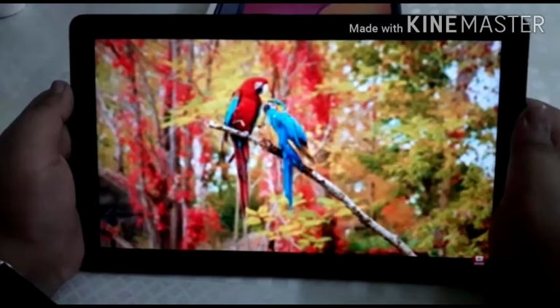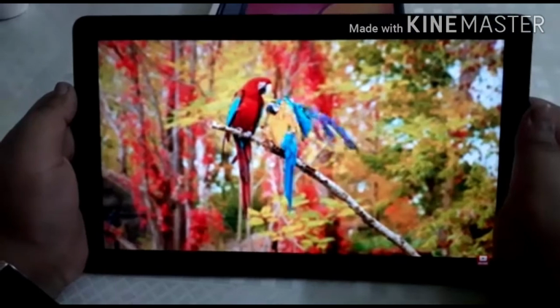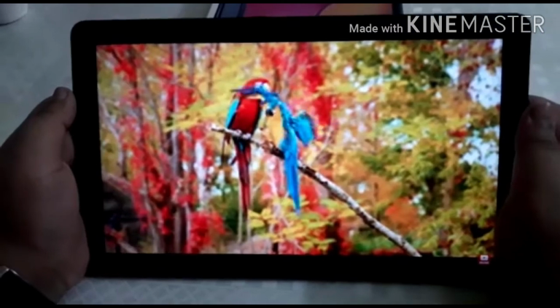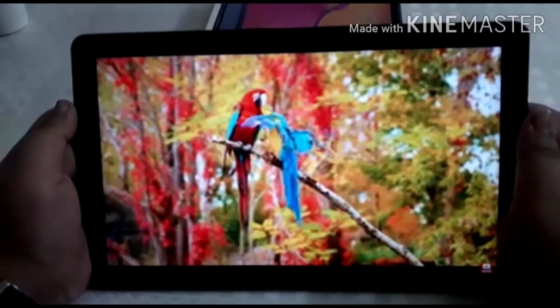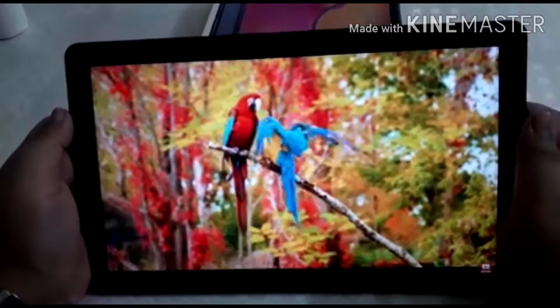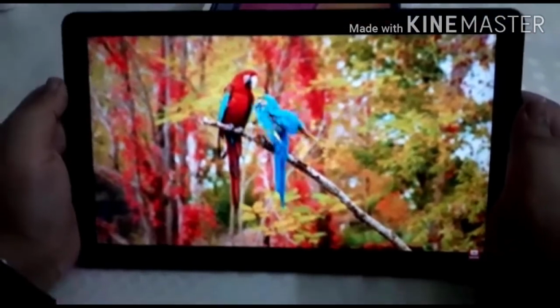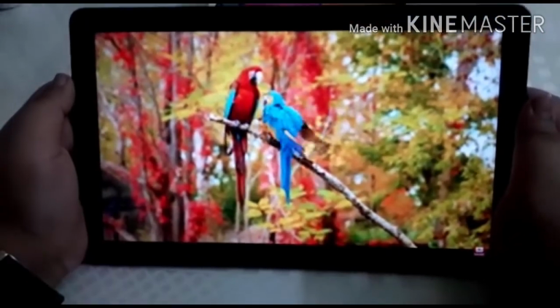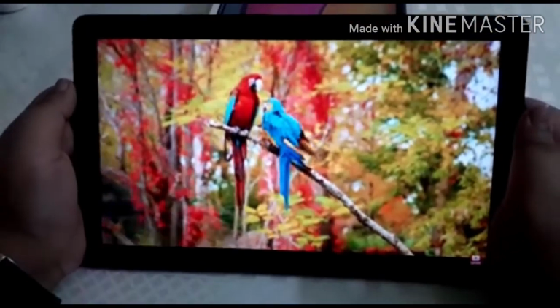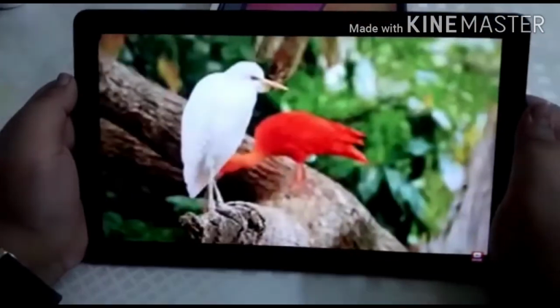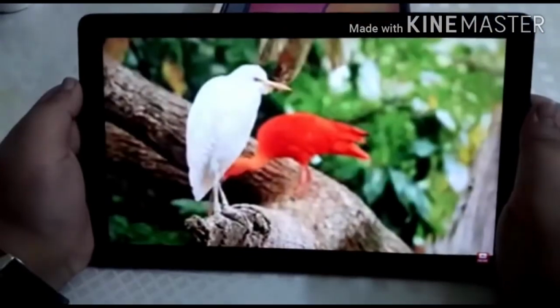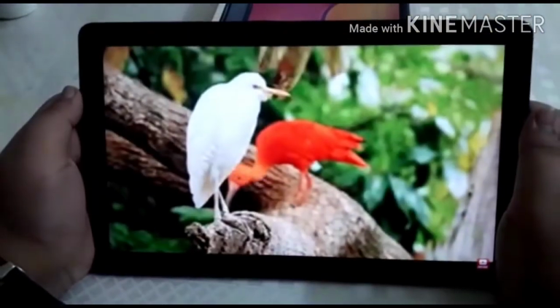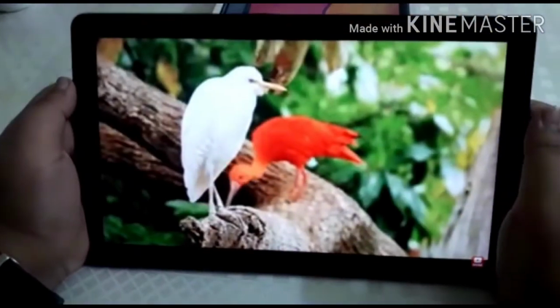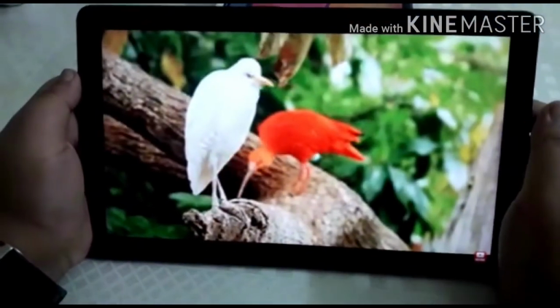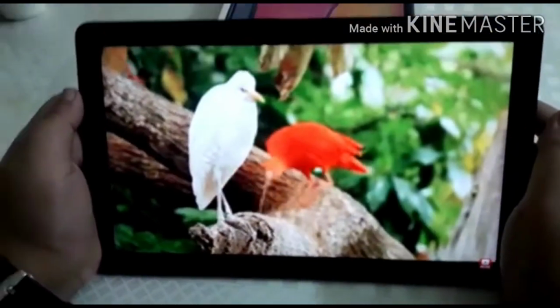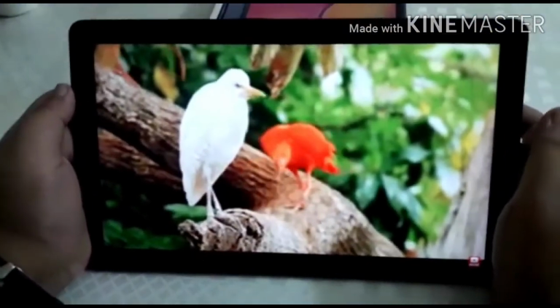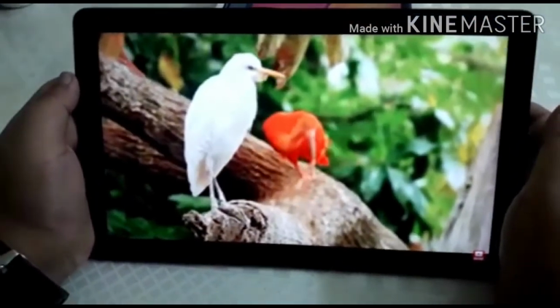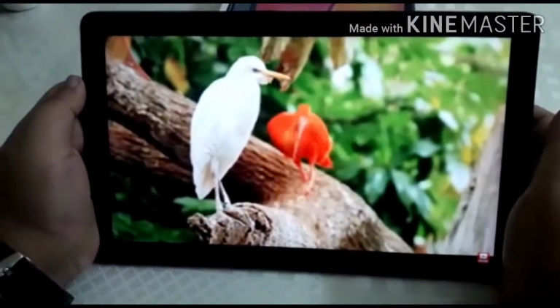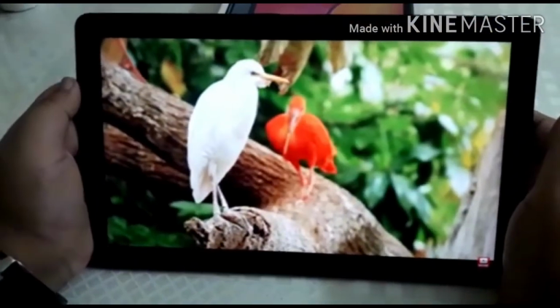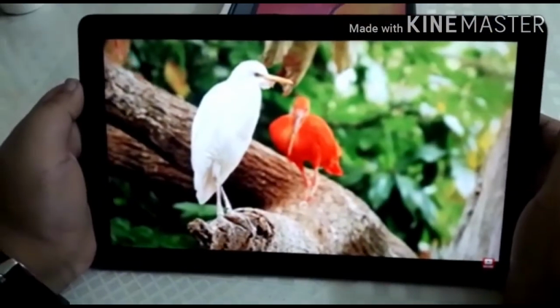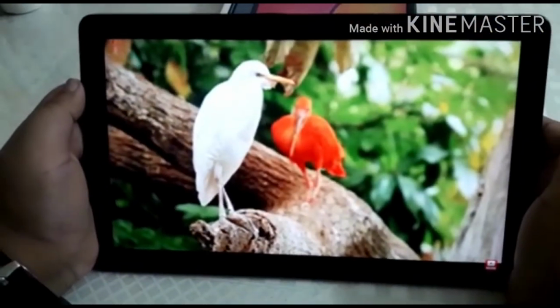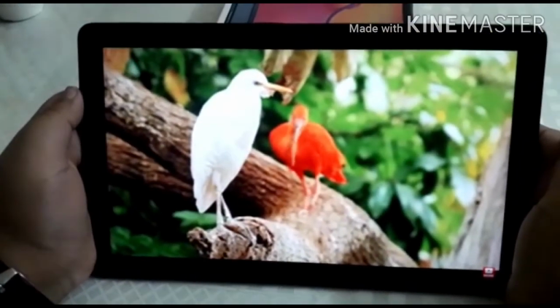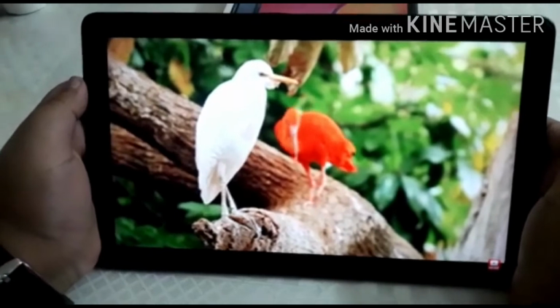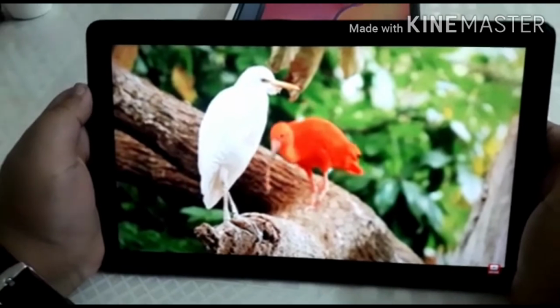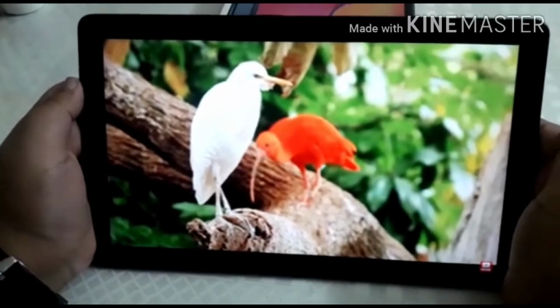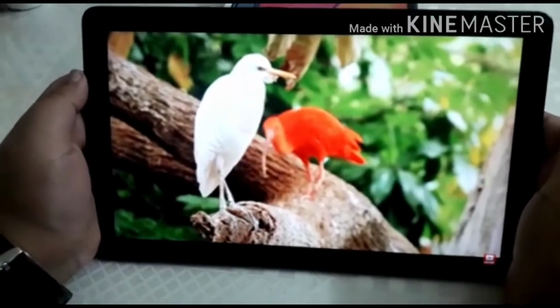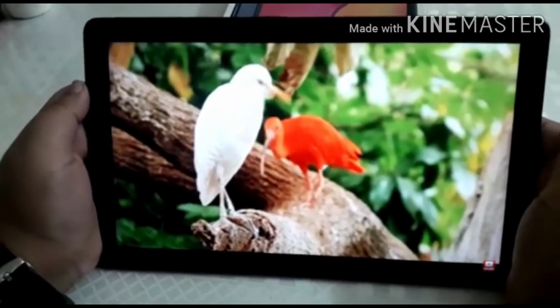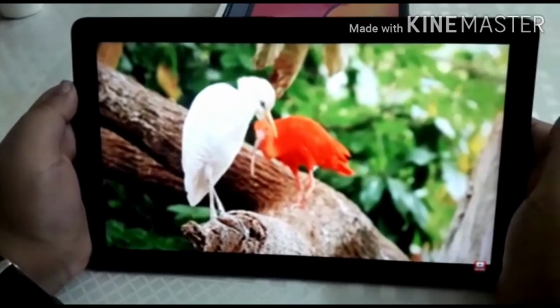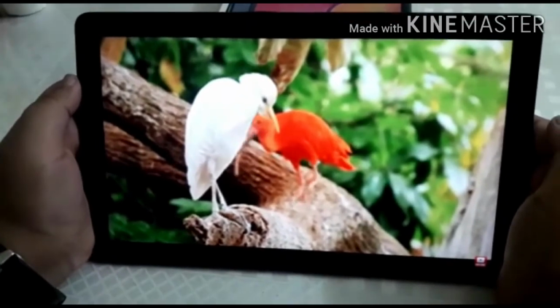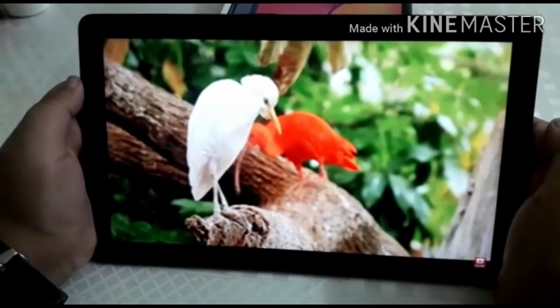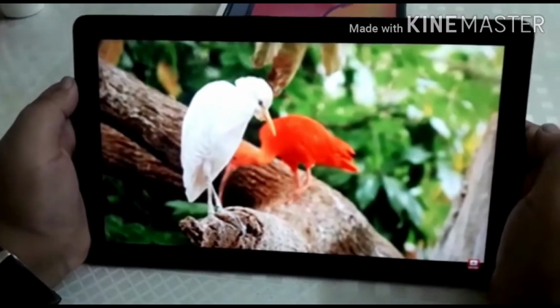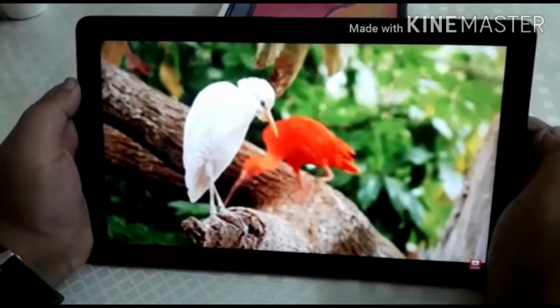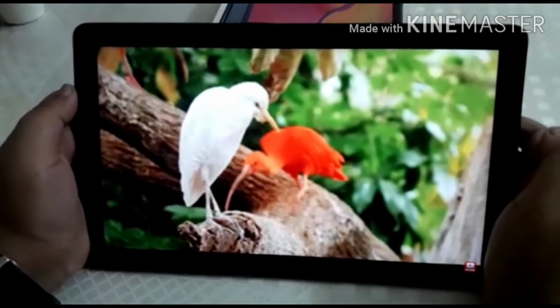Now let's check out the 4K ultra clarity of our Samsung Galaxy Tab A at 10.1 inches.